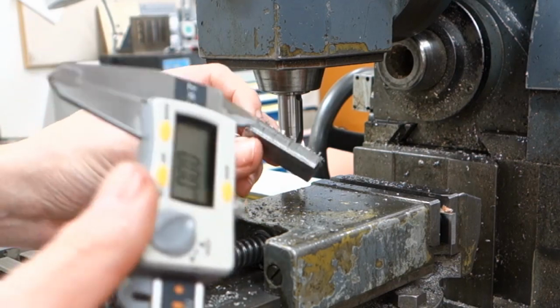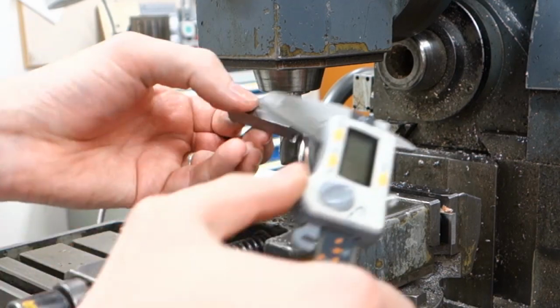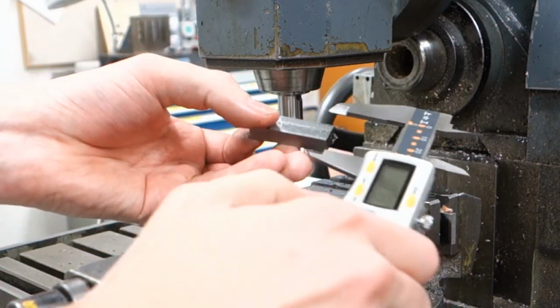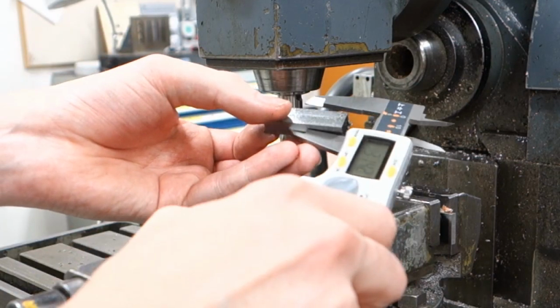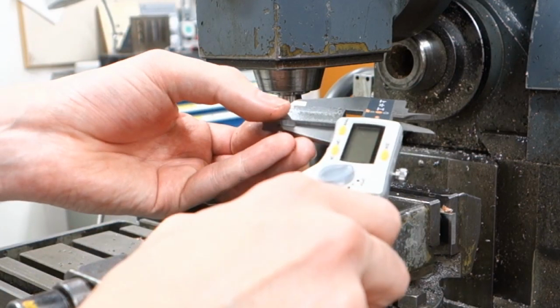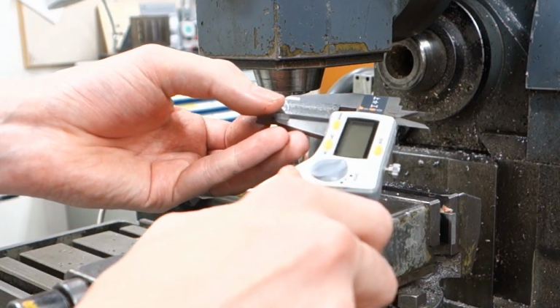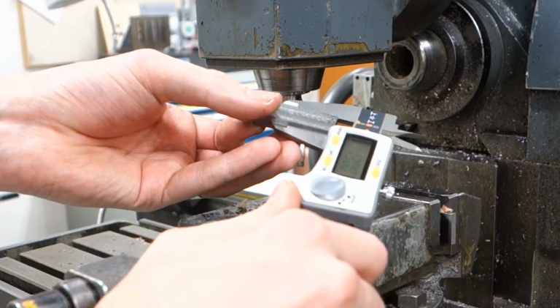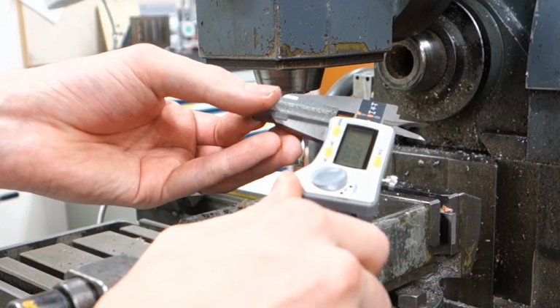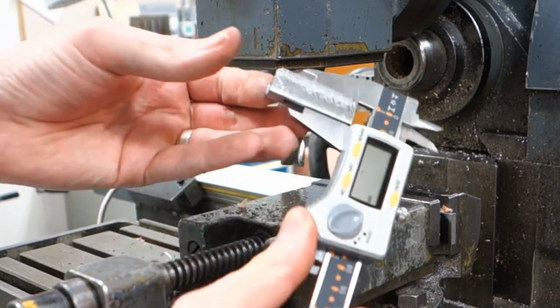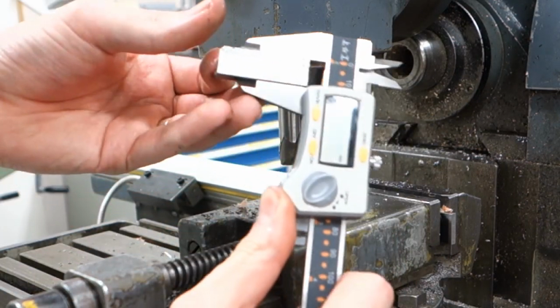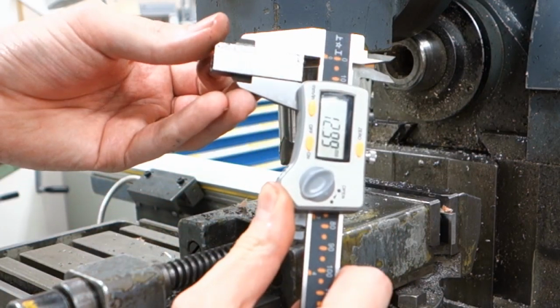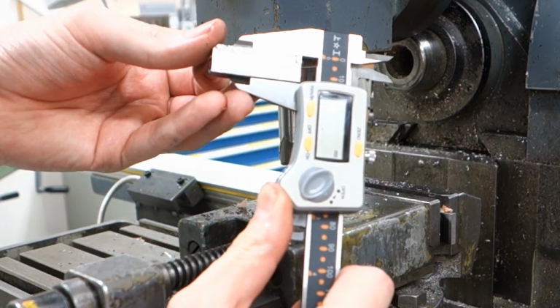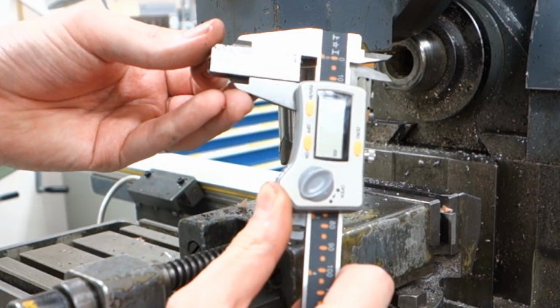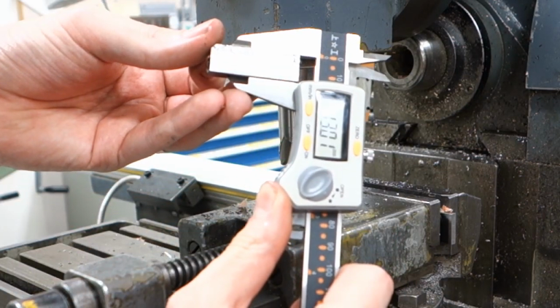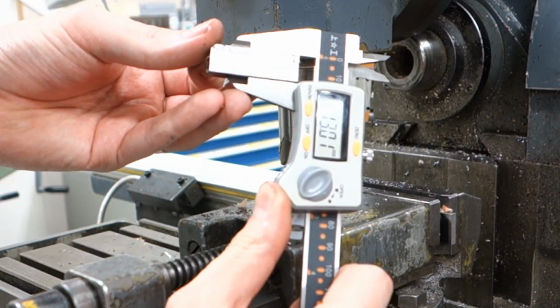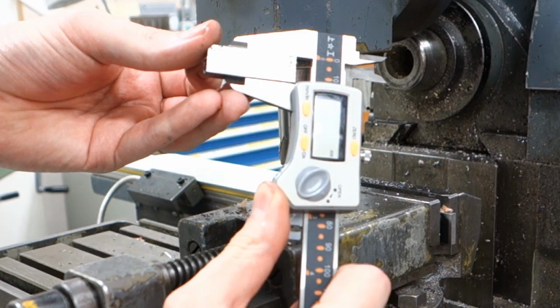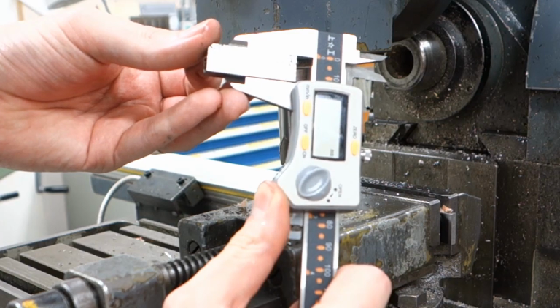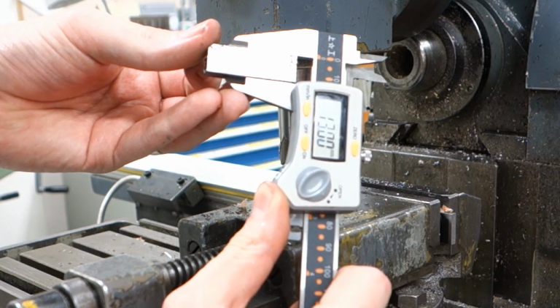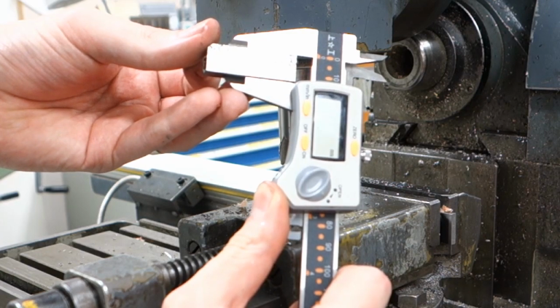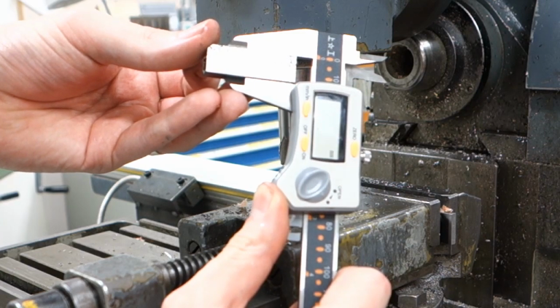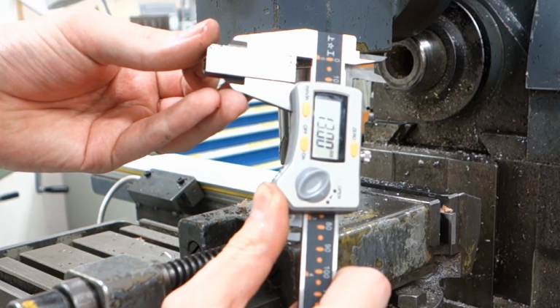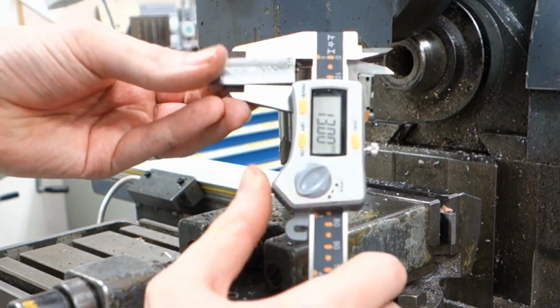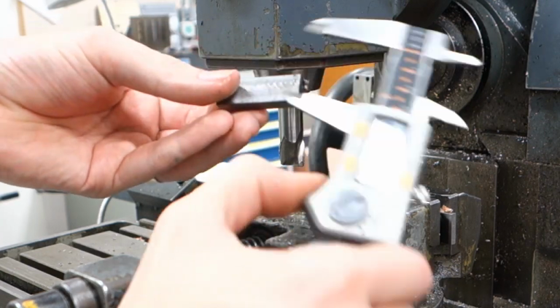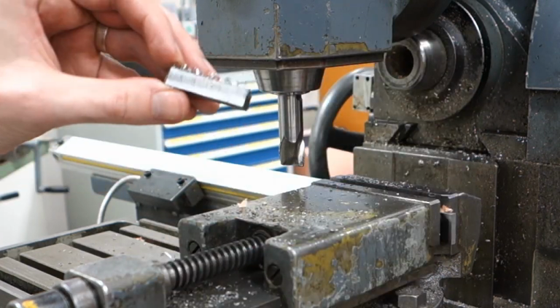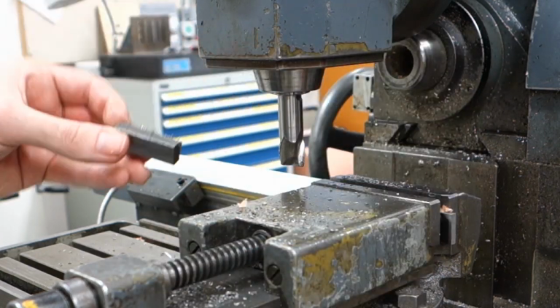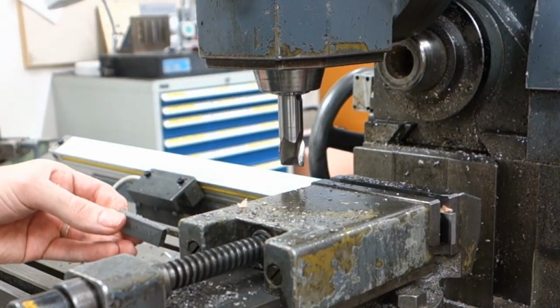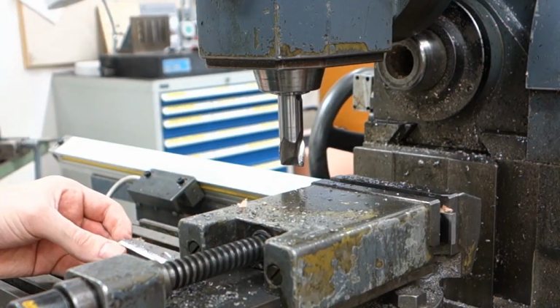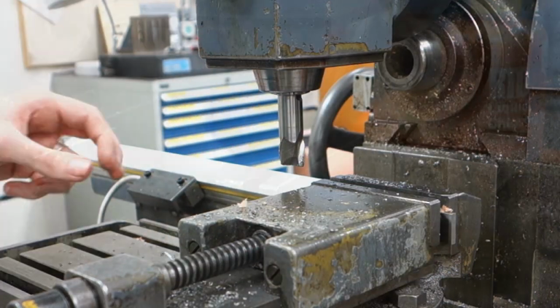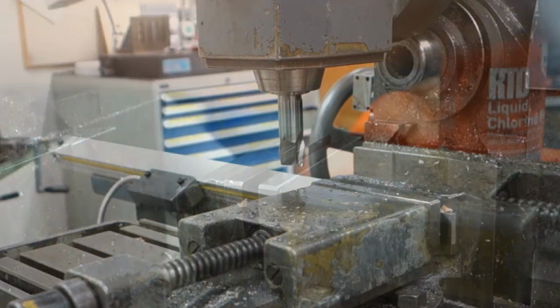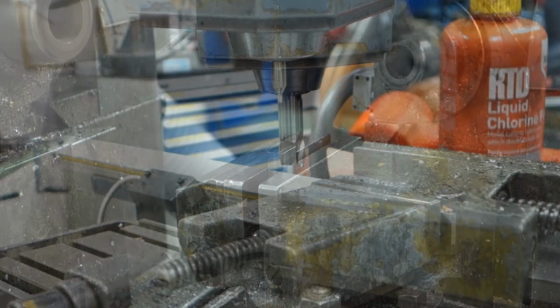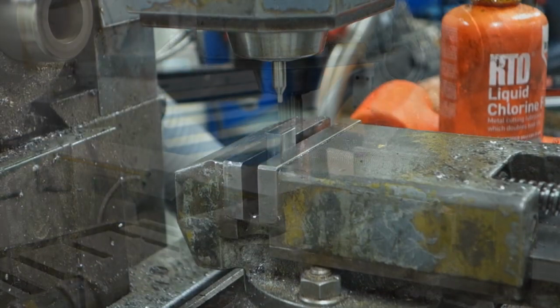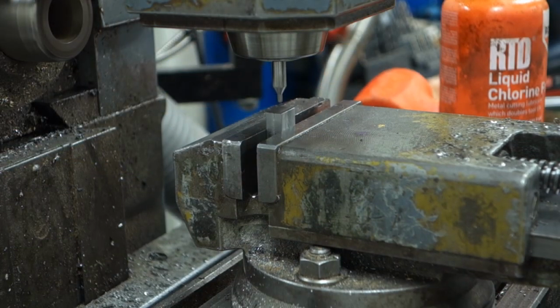Look at that, the measurements are correct. And there's a gnarly burr on the piece, or as we call it in Sweden, it has a beard.